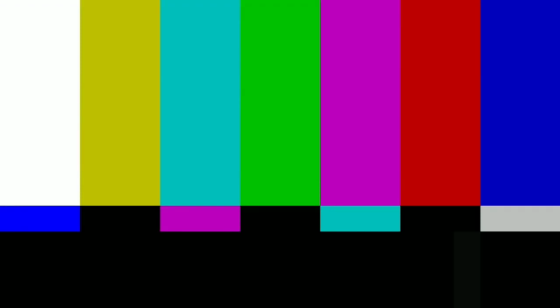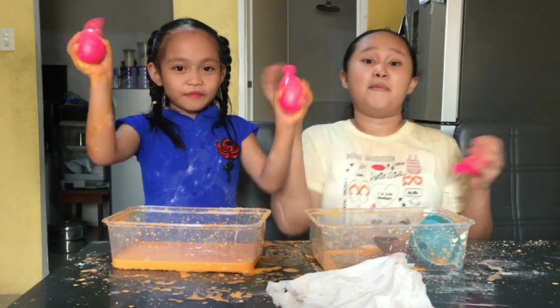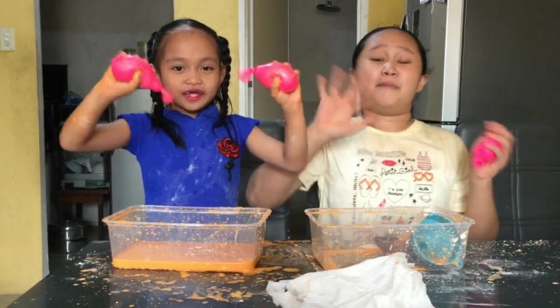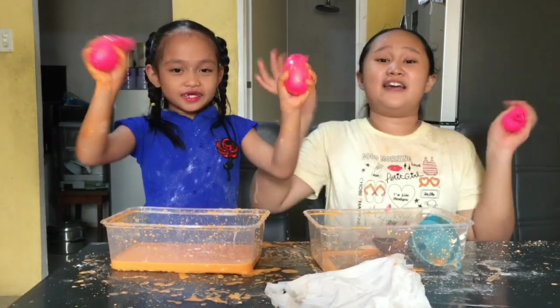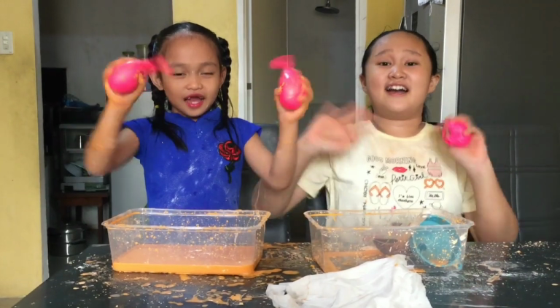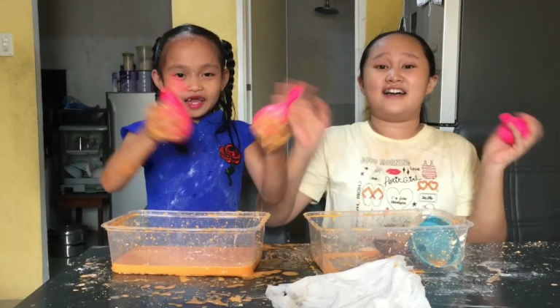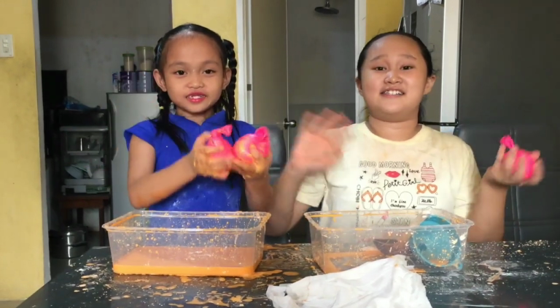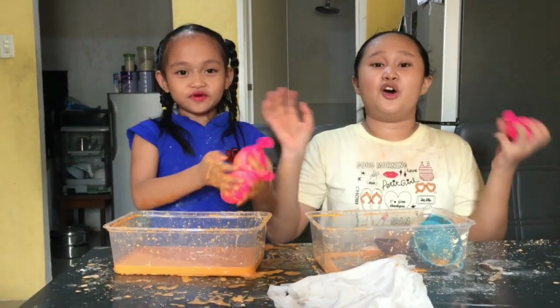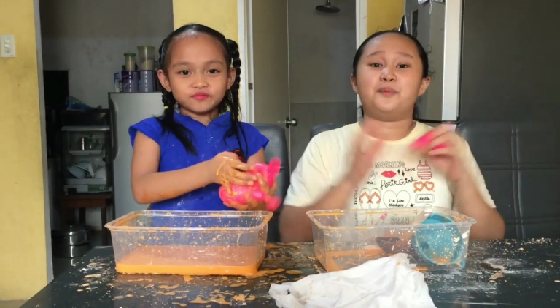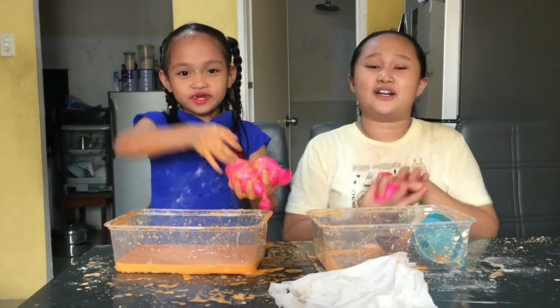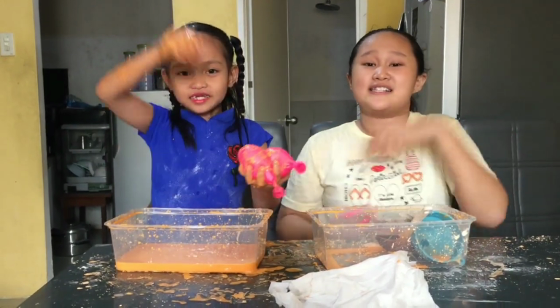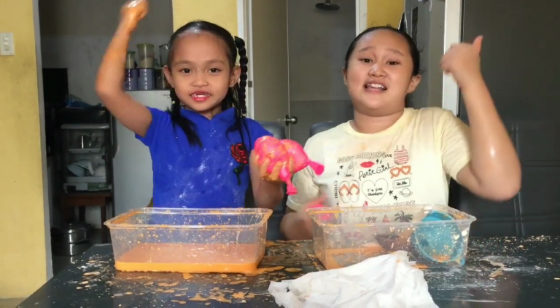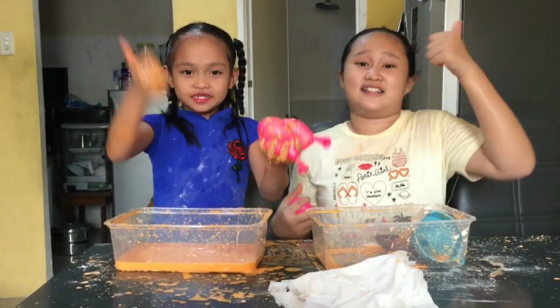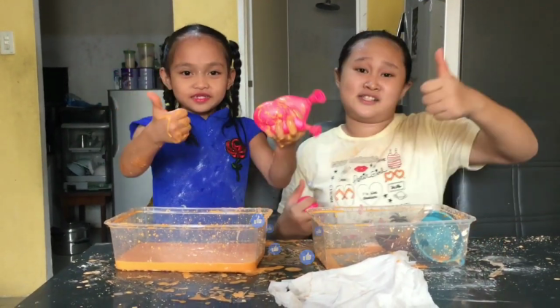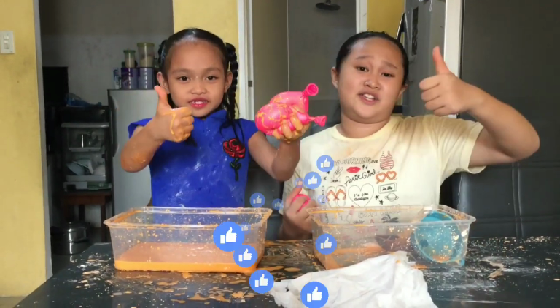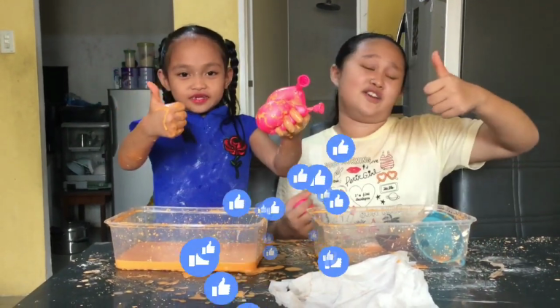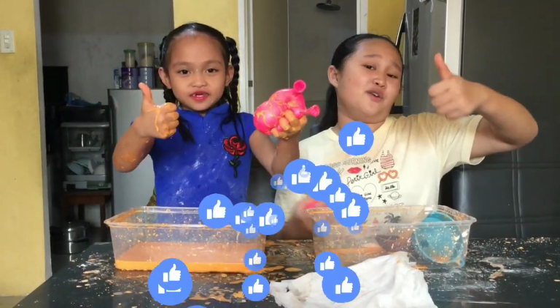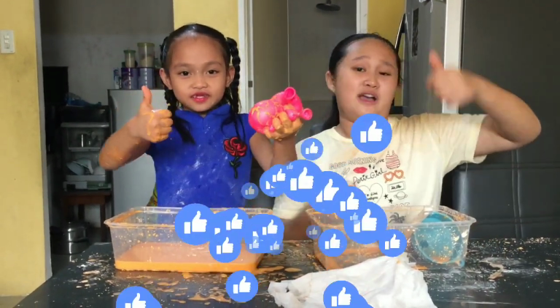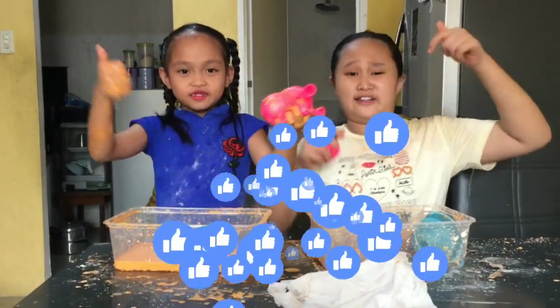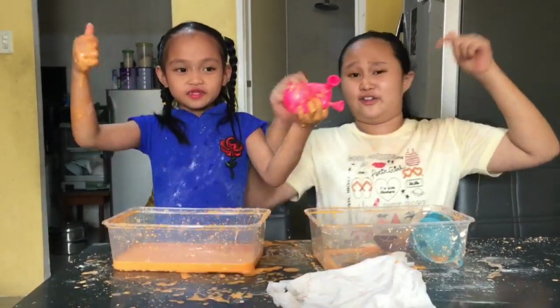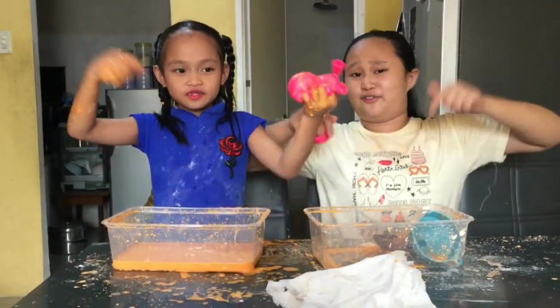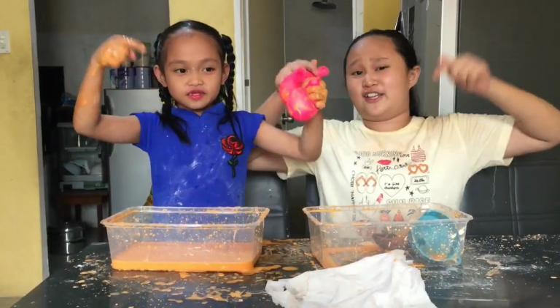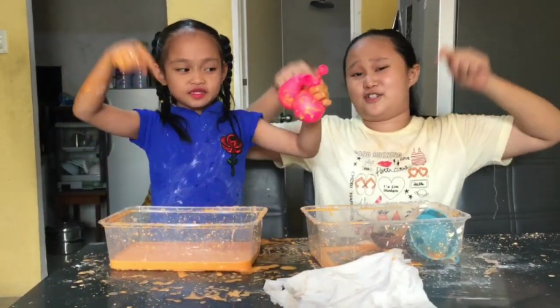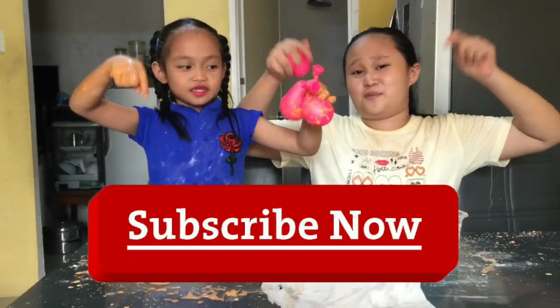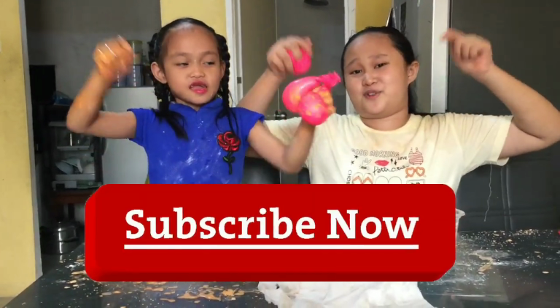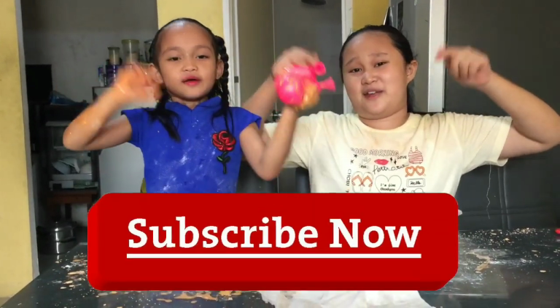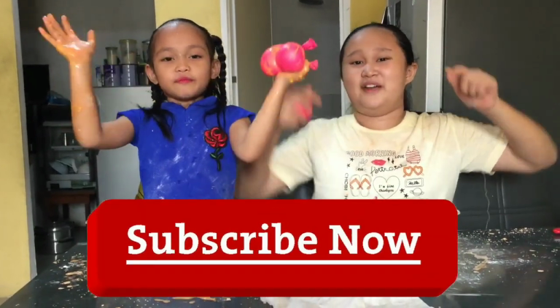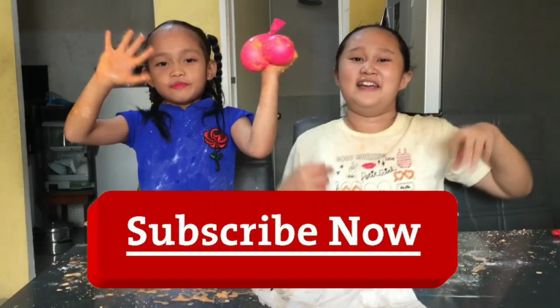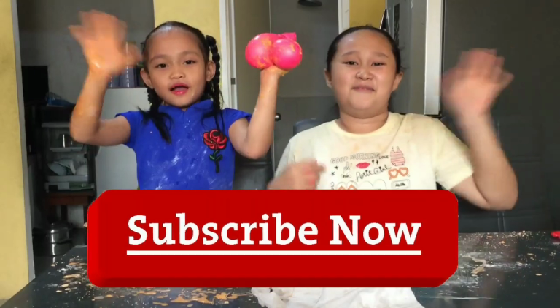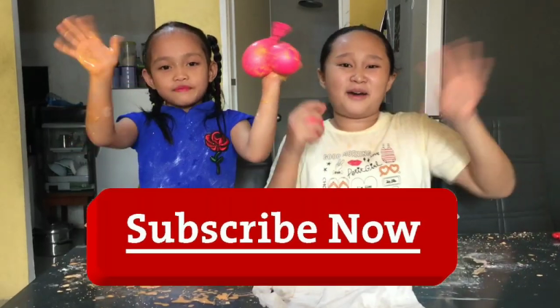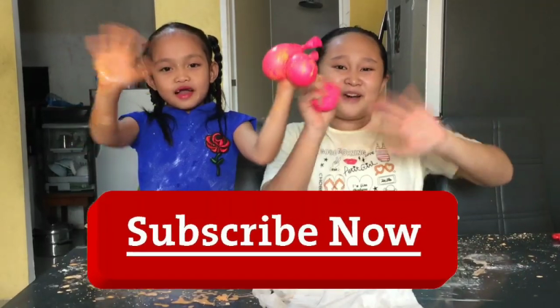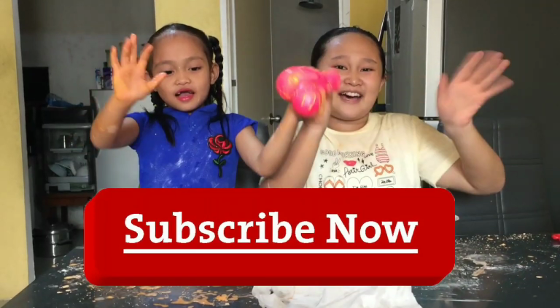Ba-bye guys! Hope you guys like this video, and don't forget to subscribe. Bye!